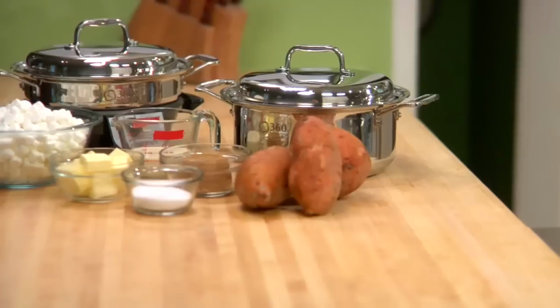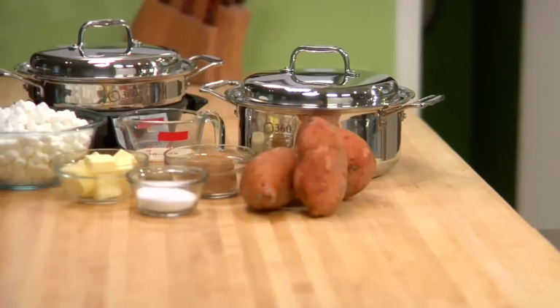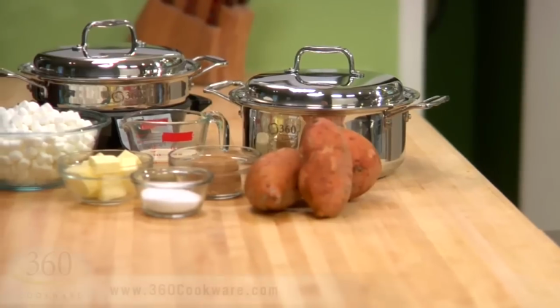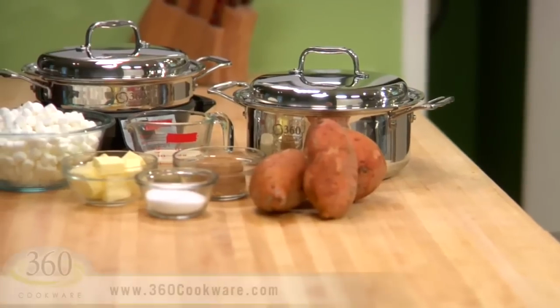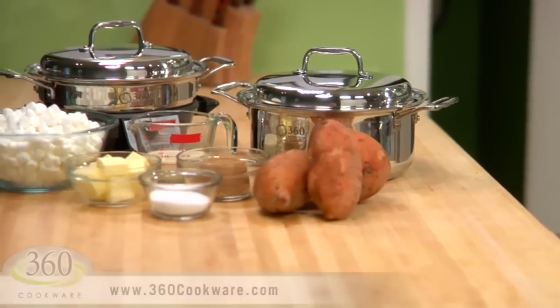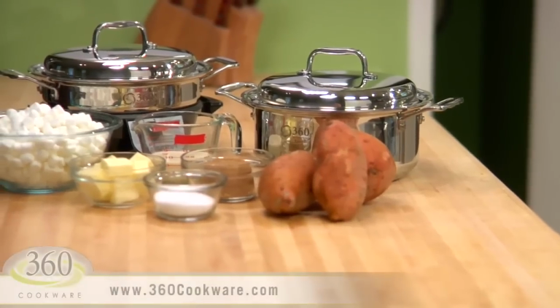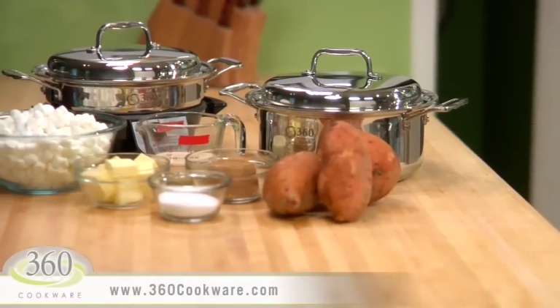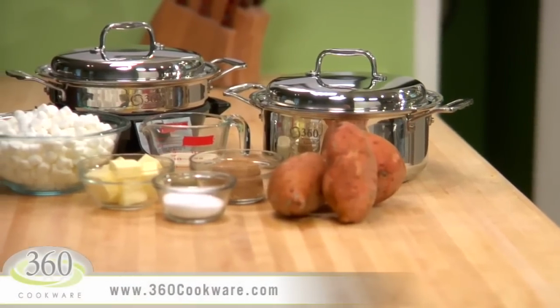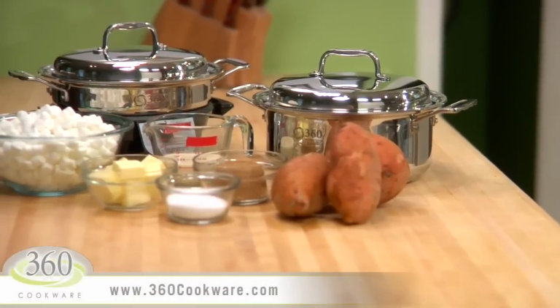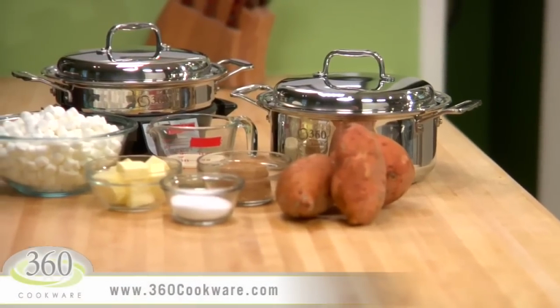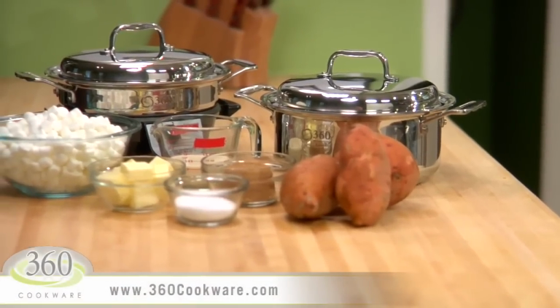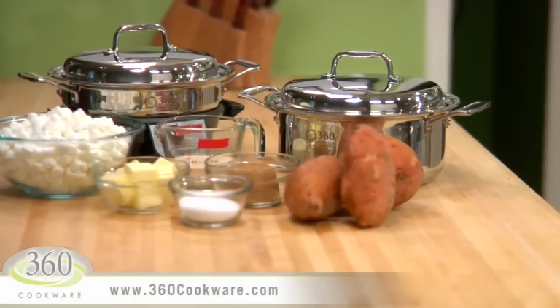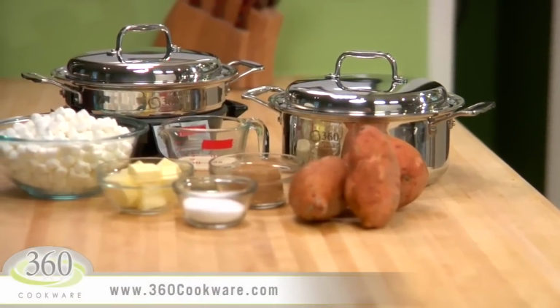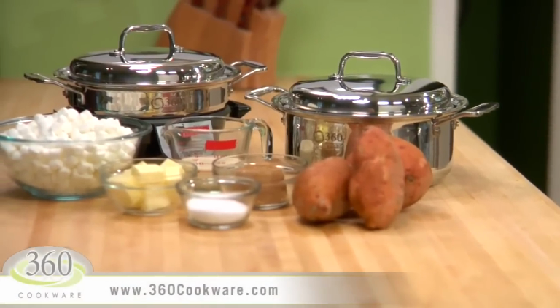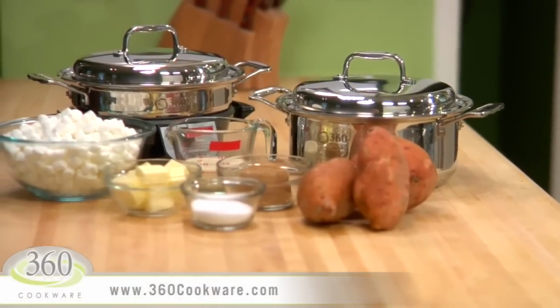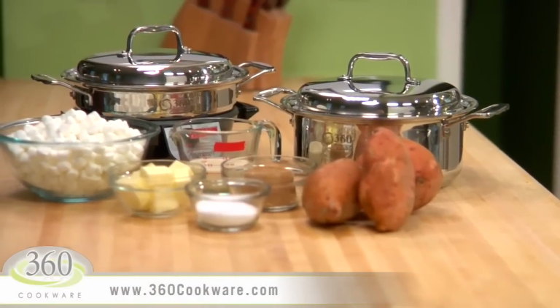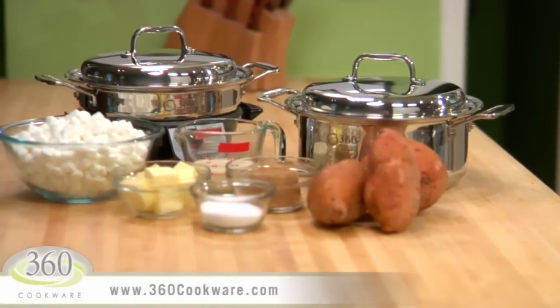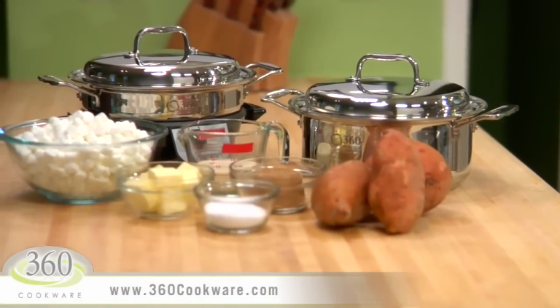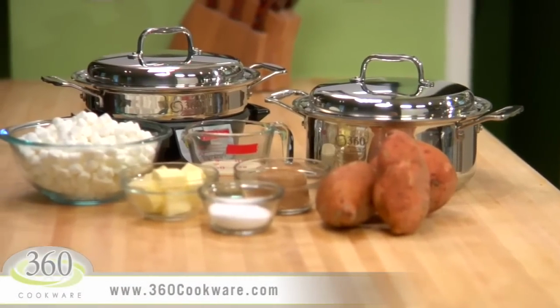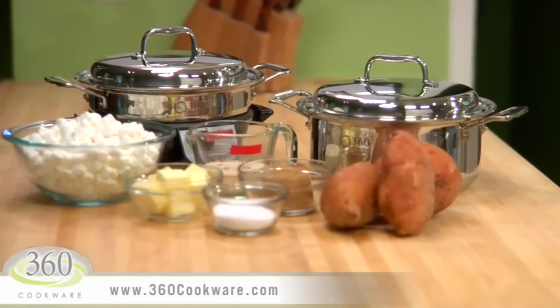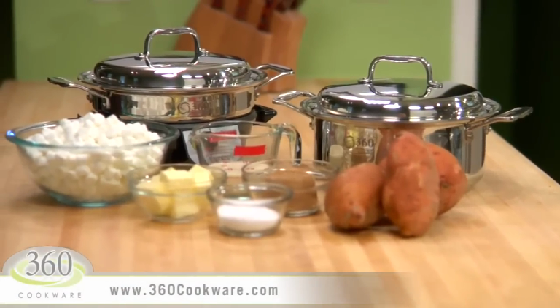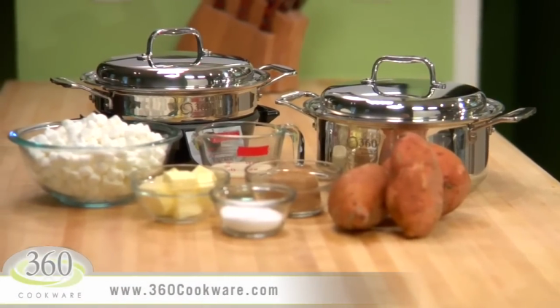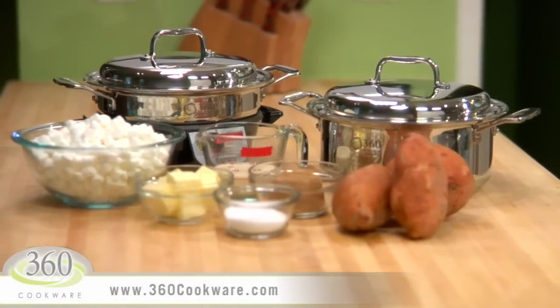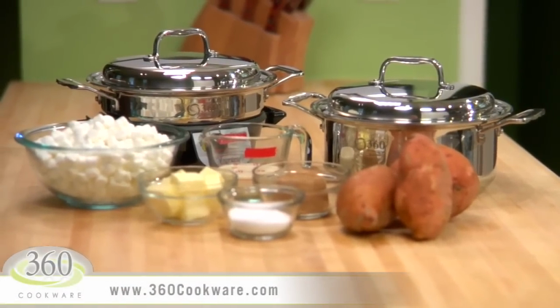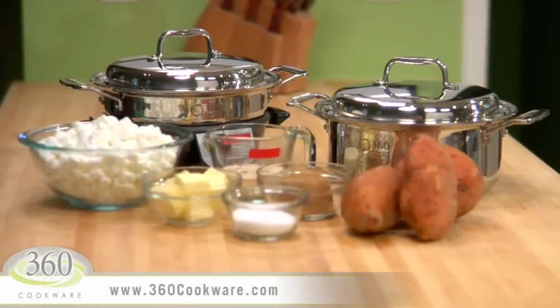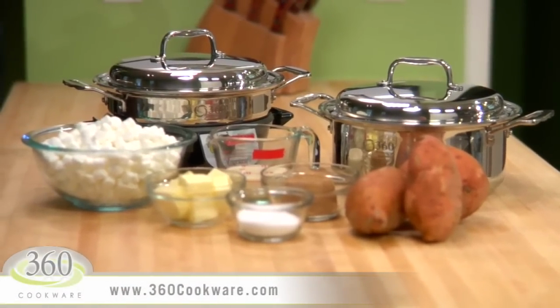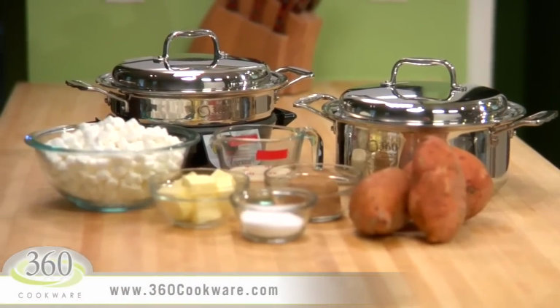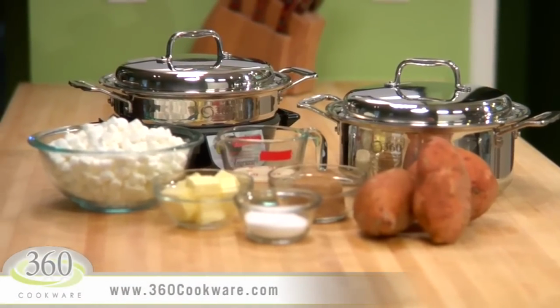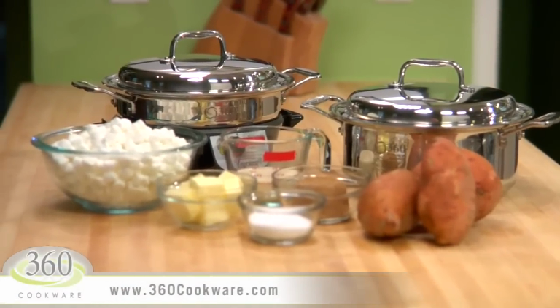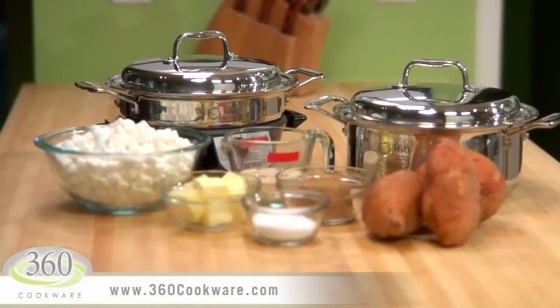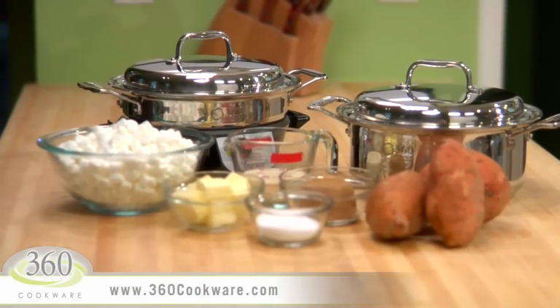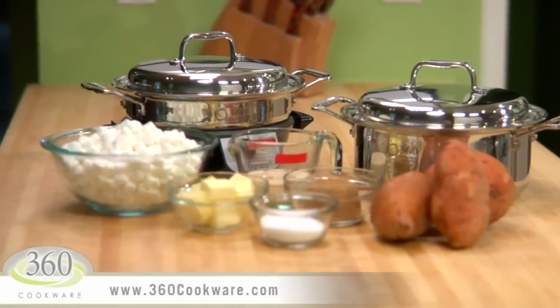For this recipe, you will use your 360 4-quart stock pot and your 360 2.3-quart casserole.